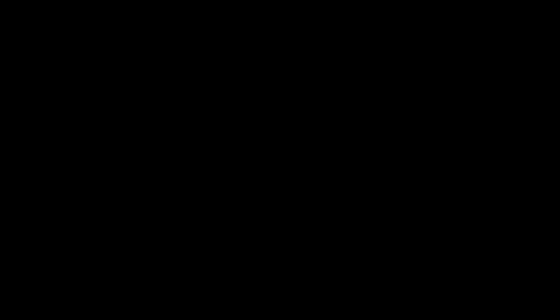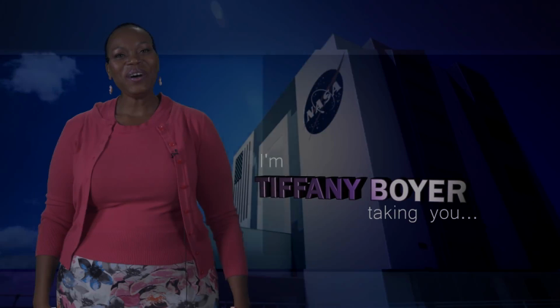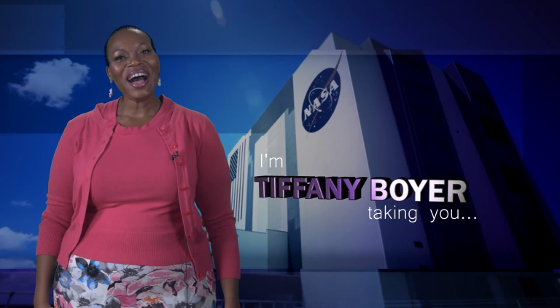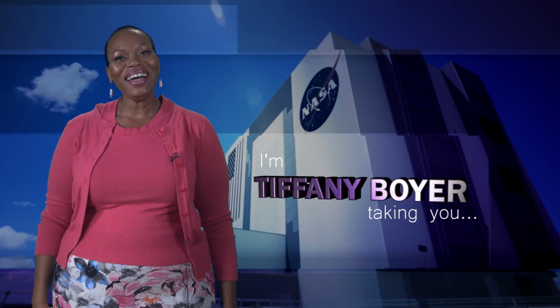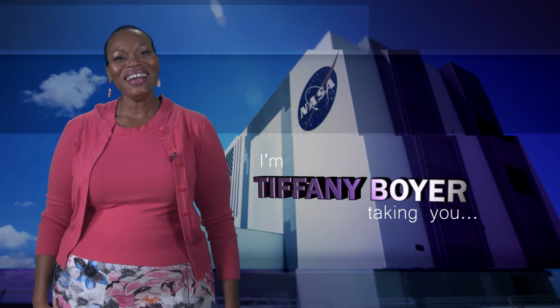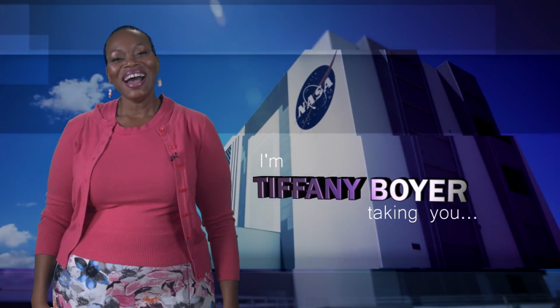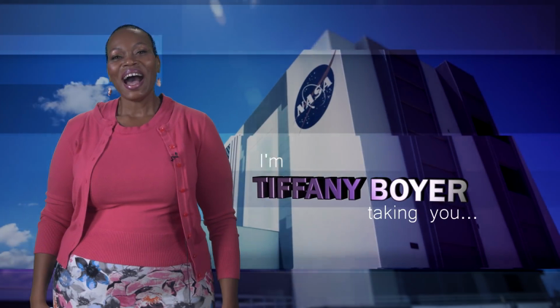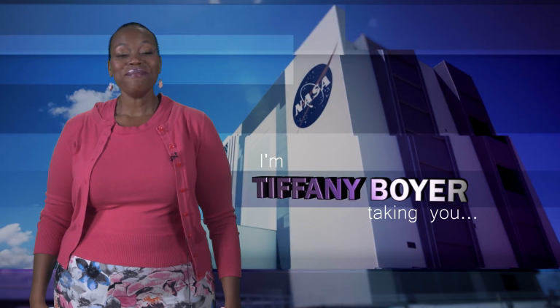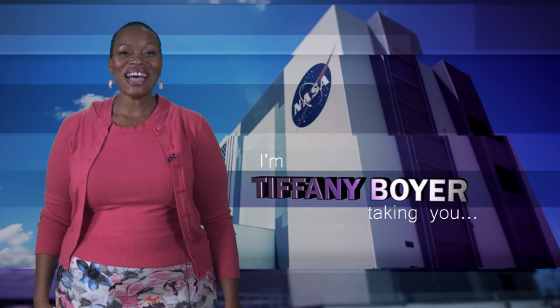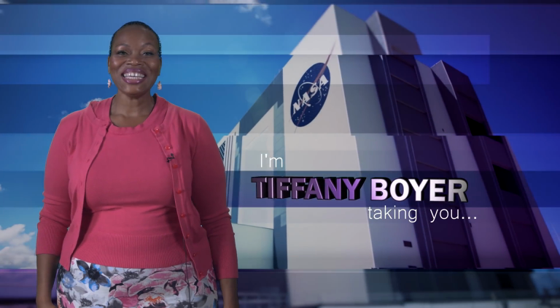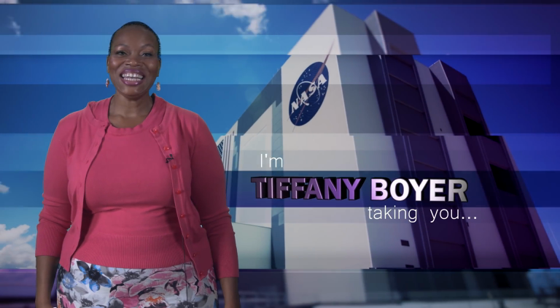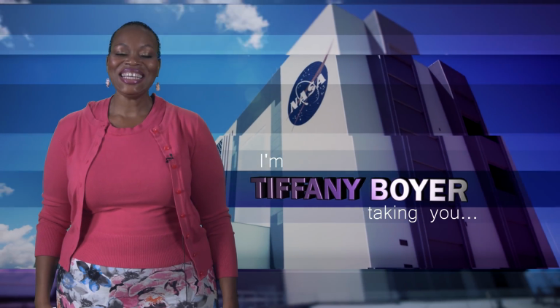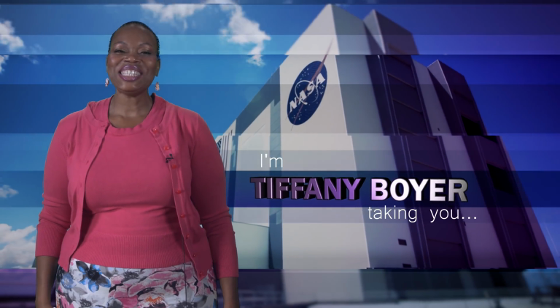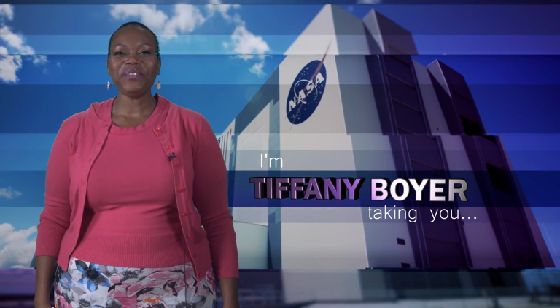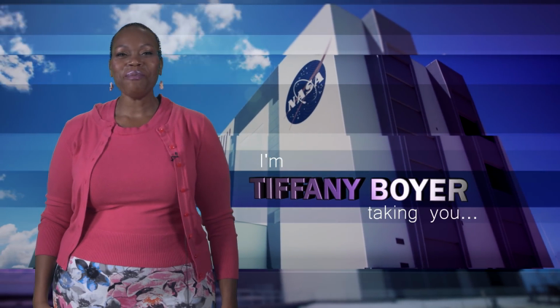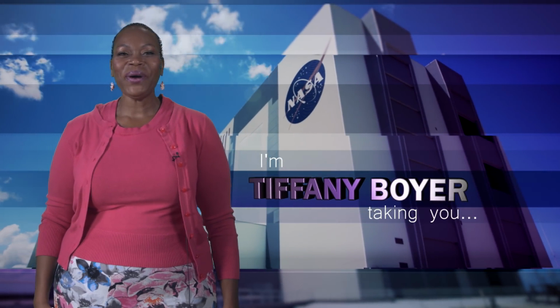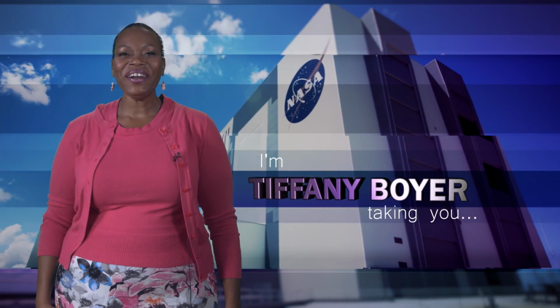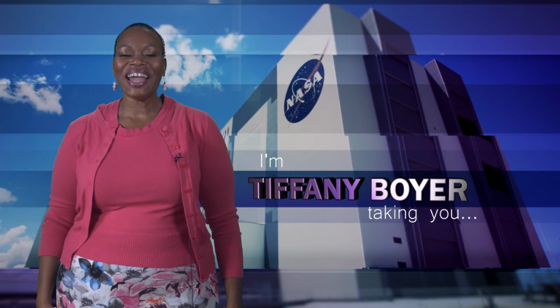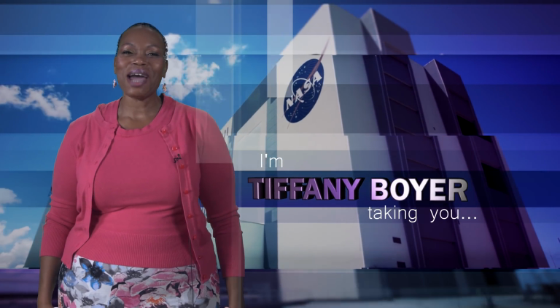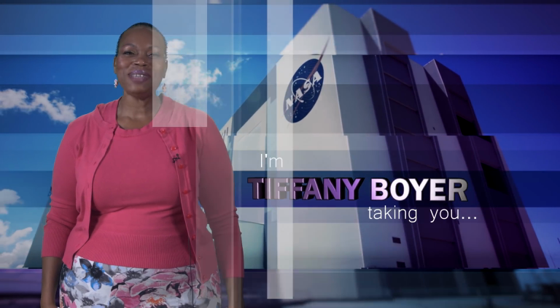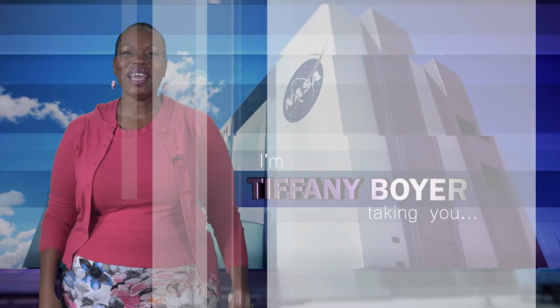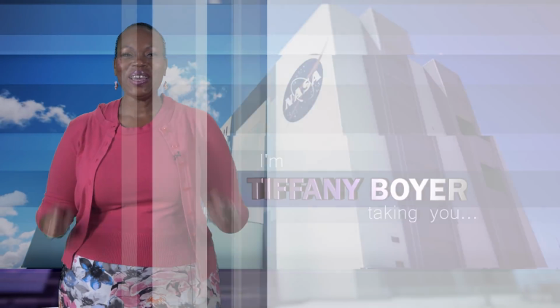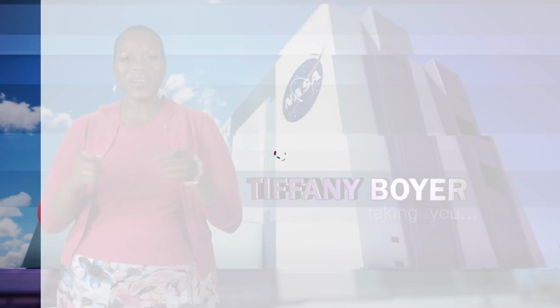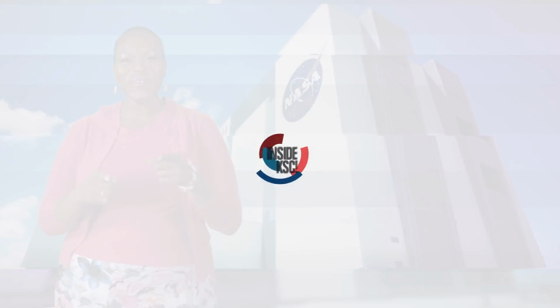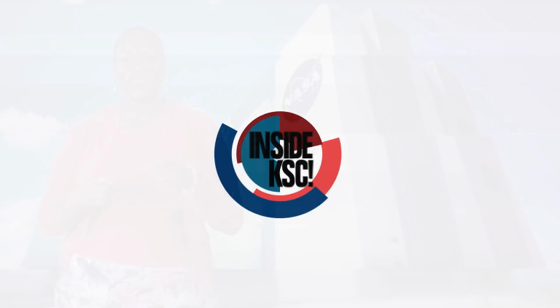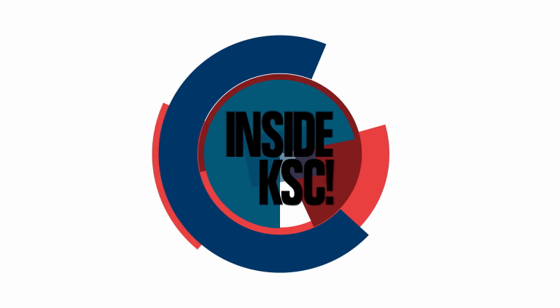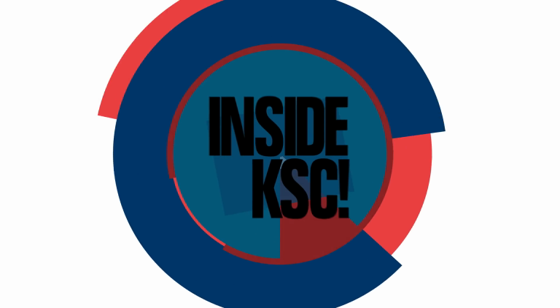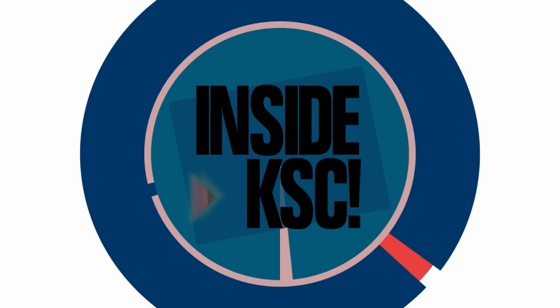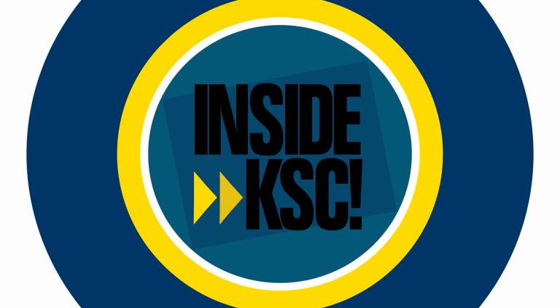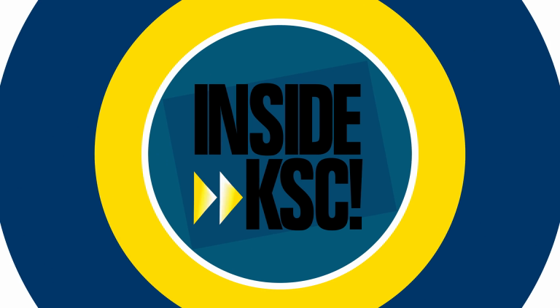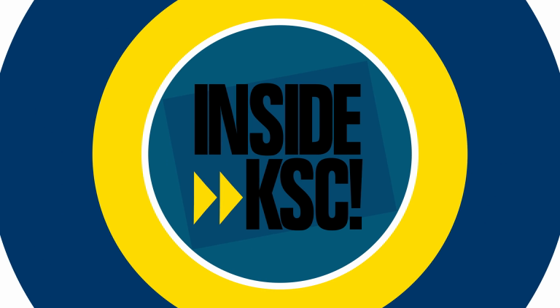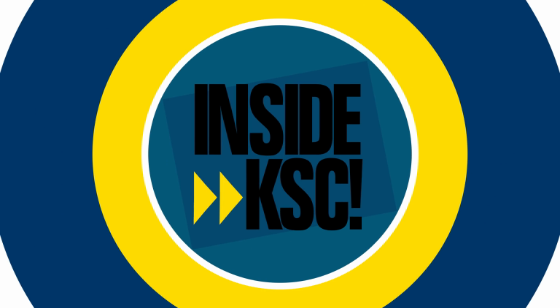Aloha! I'm NASA Kennedy's Tiffany Boyer and I'm taking you Inside KSC.